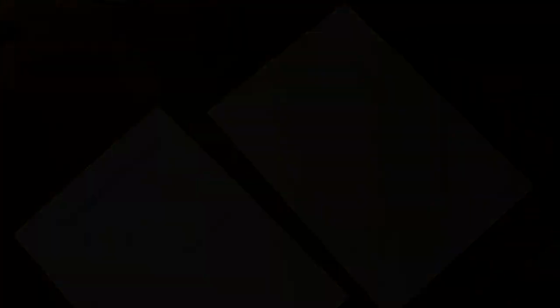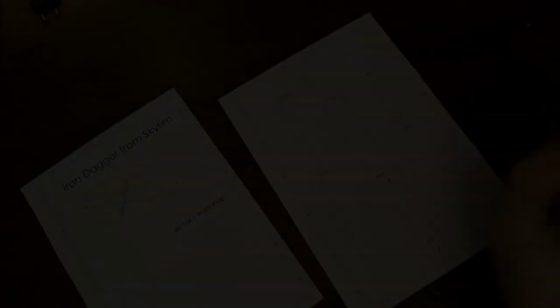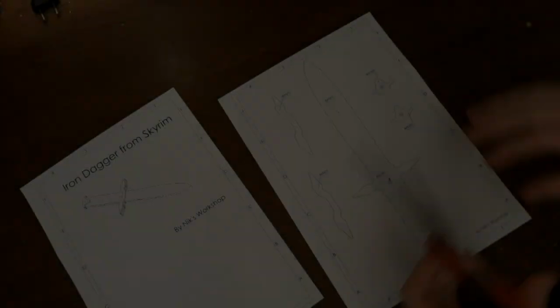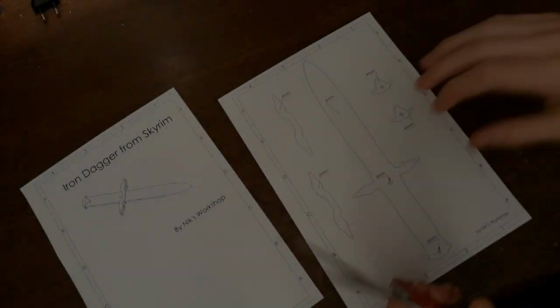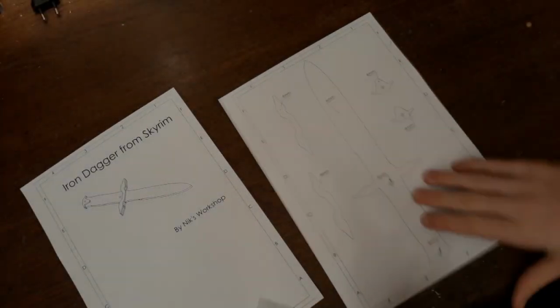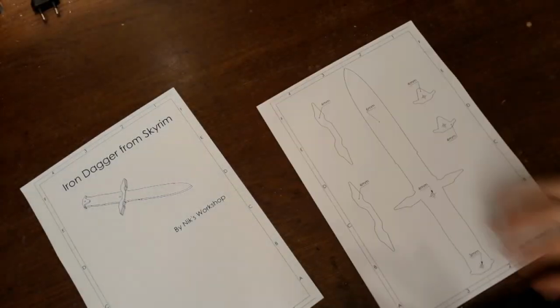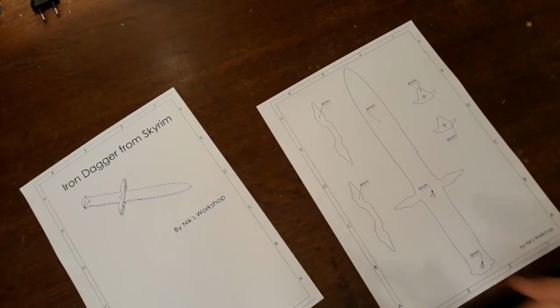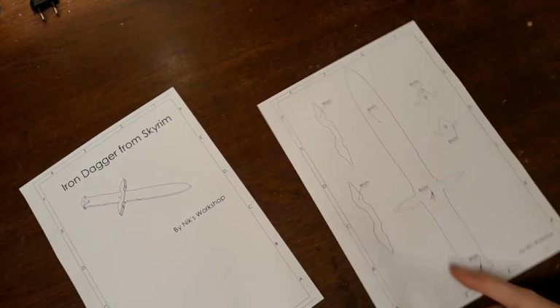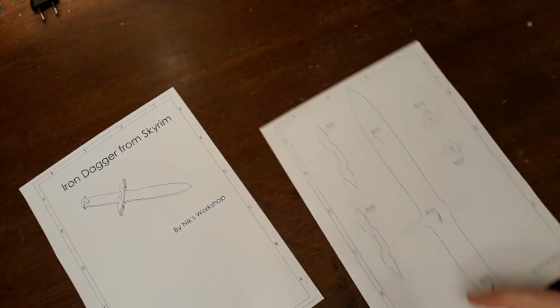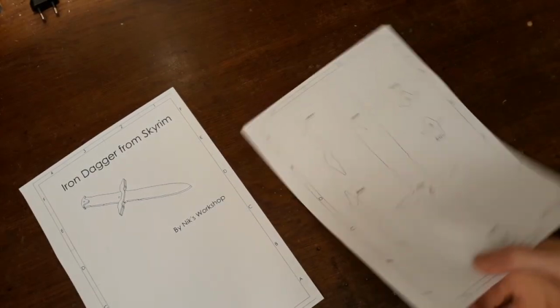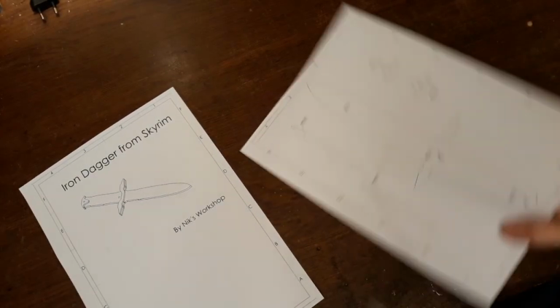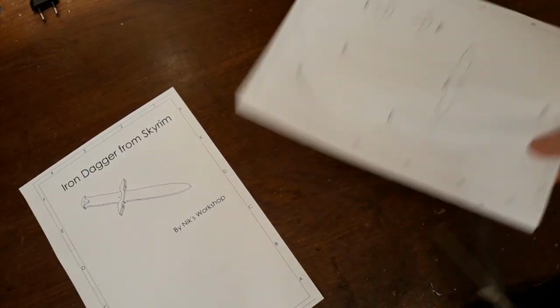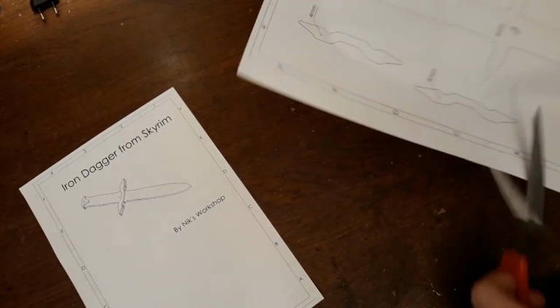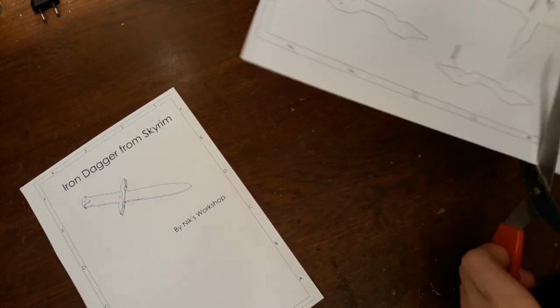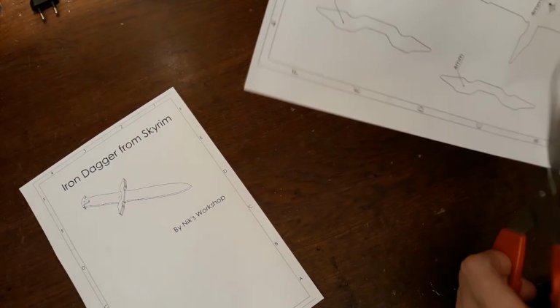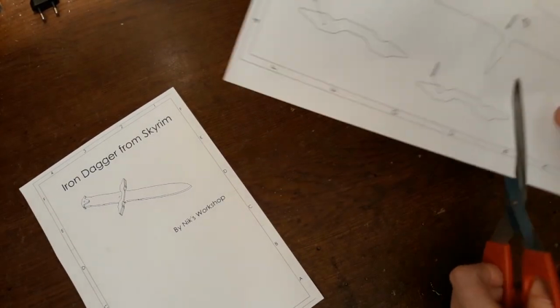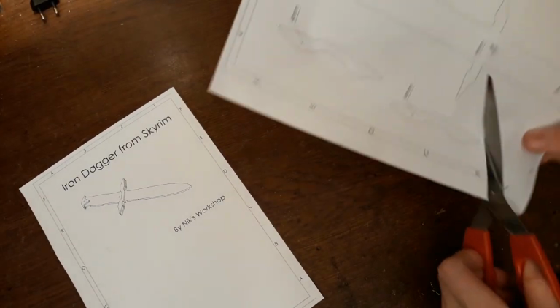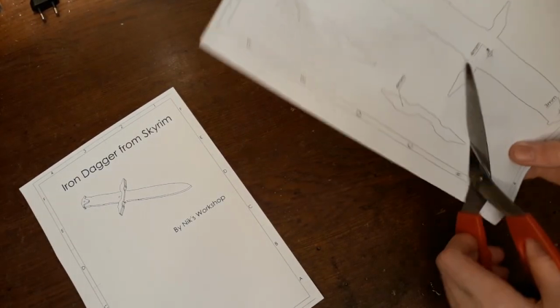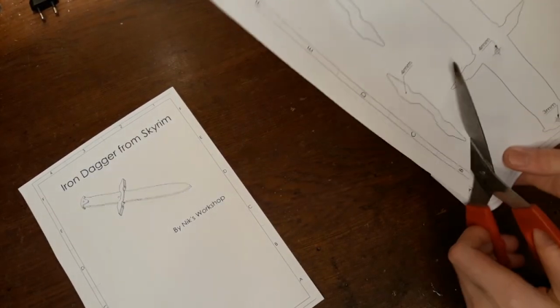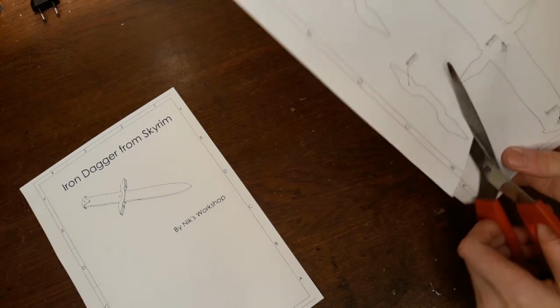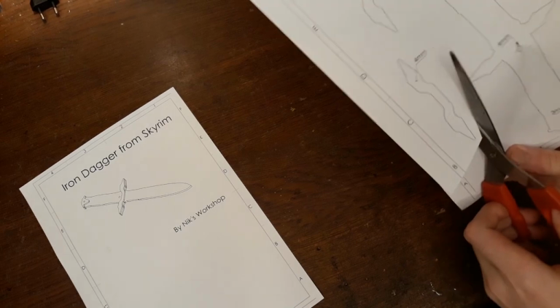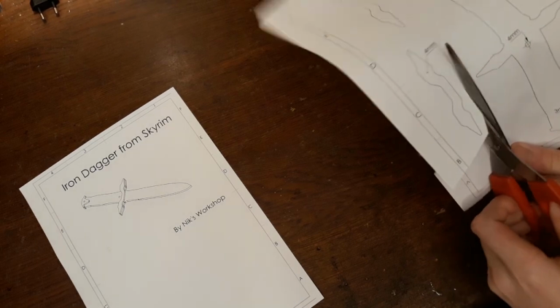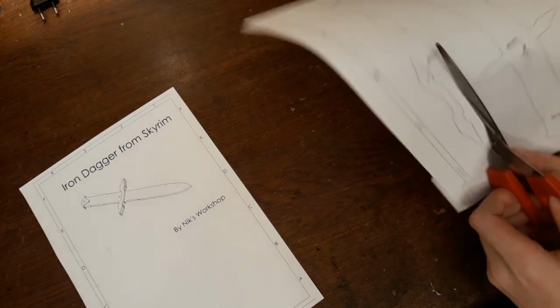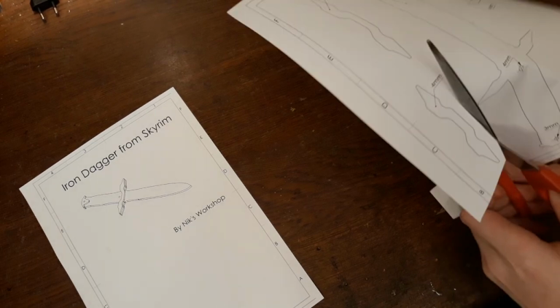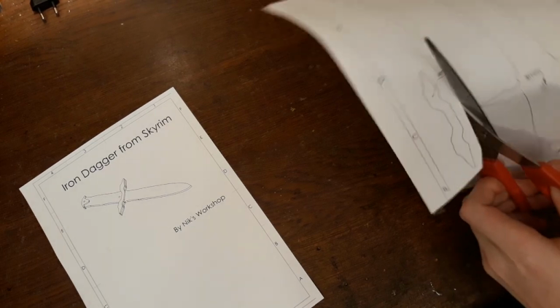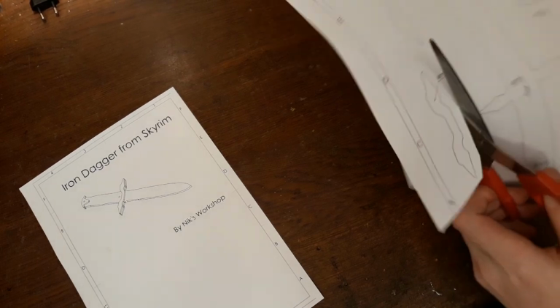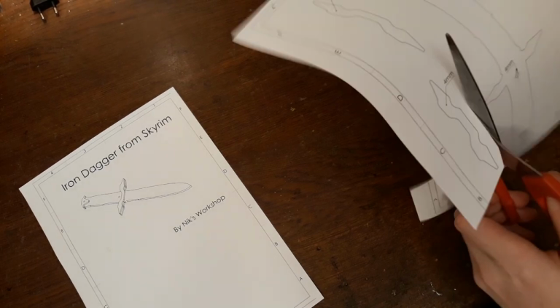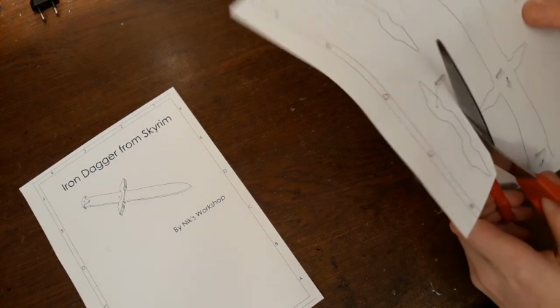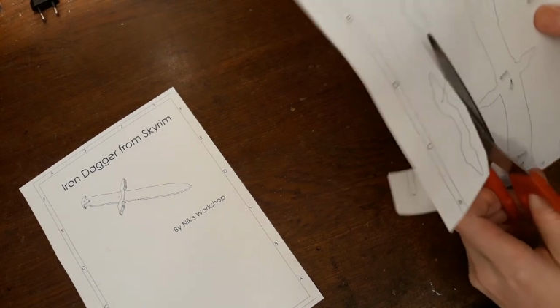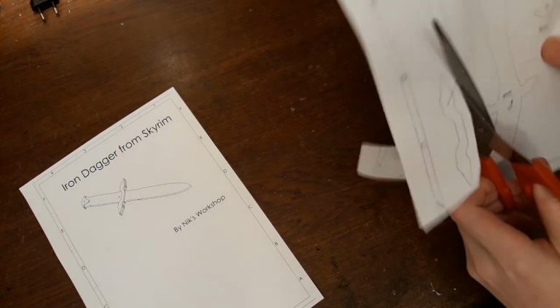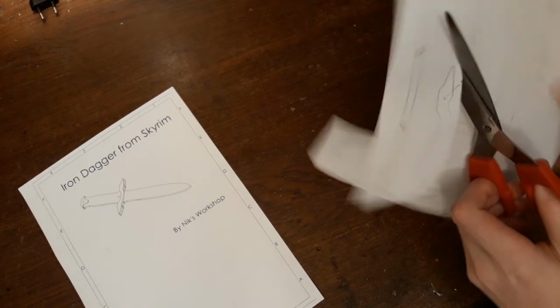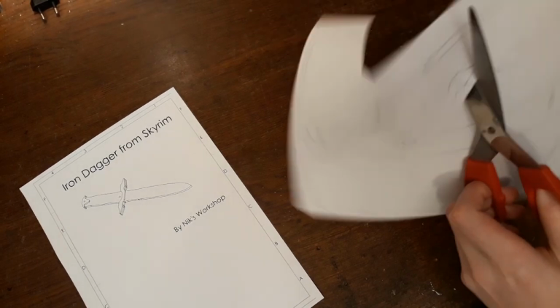Alright, so the first step is, as always, going to be to cut out the templates using some scissors.